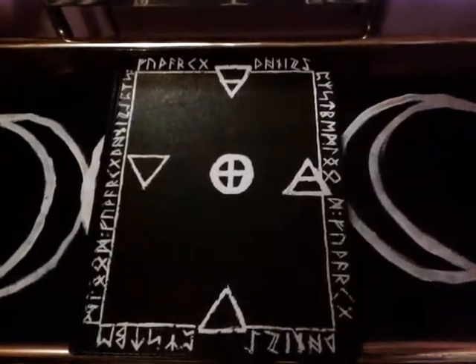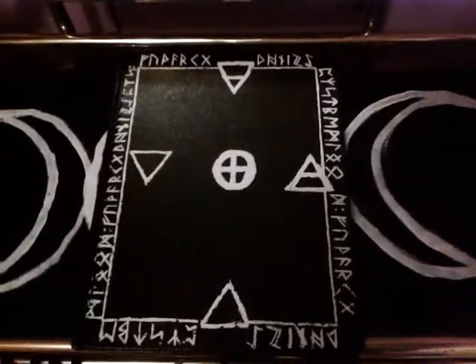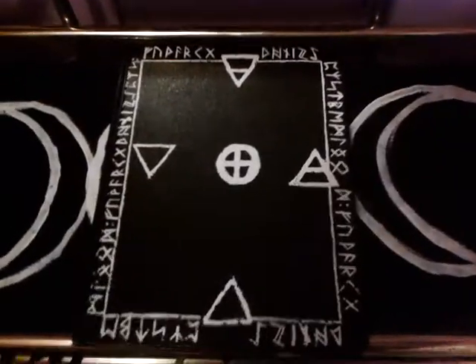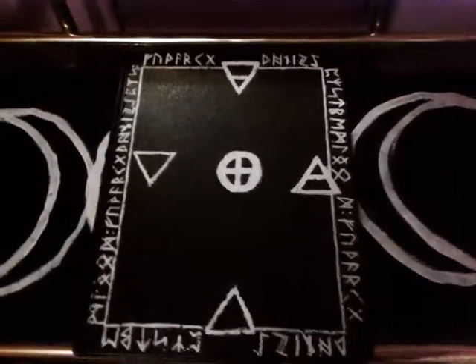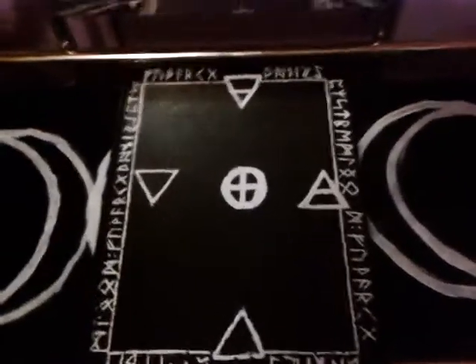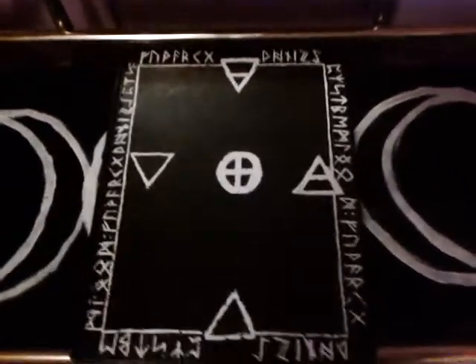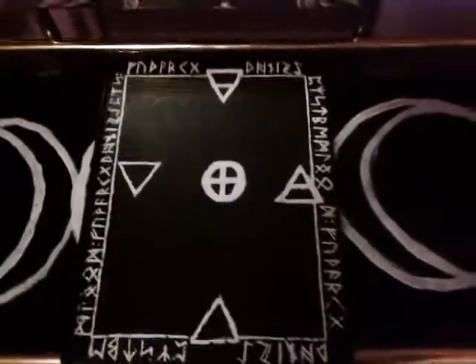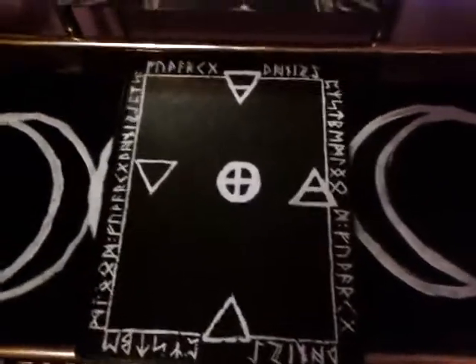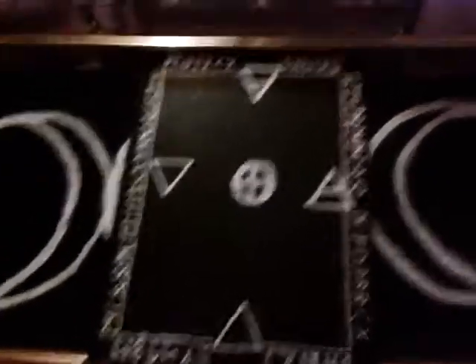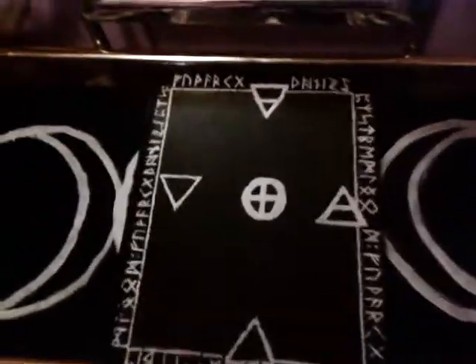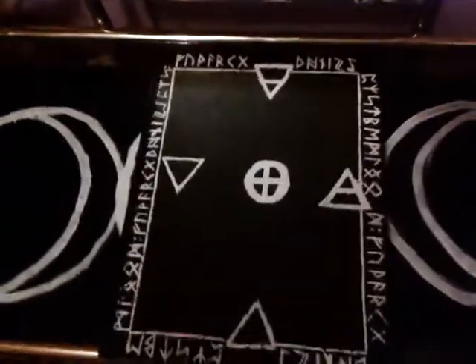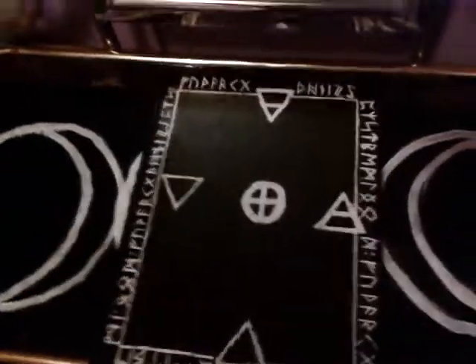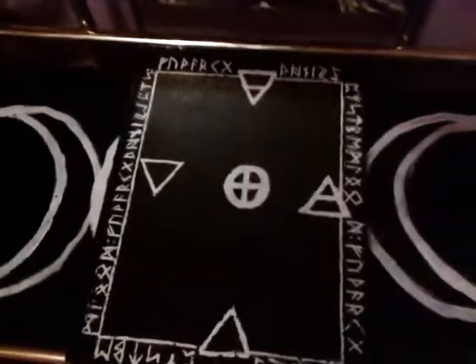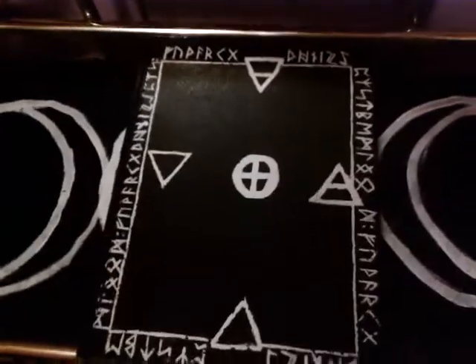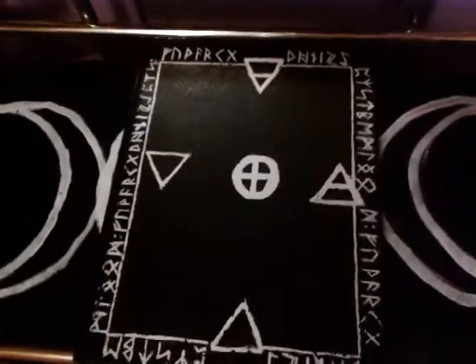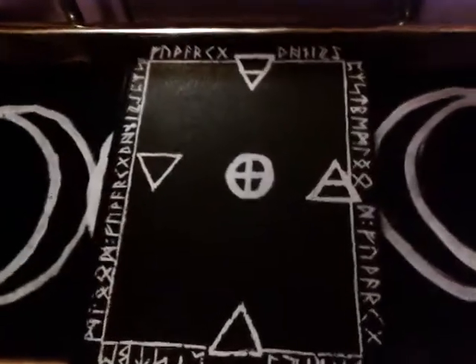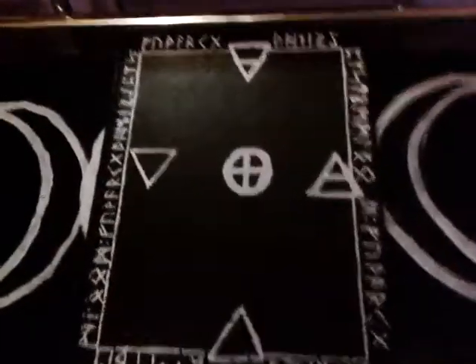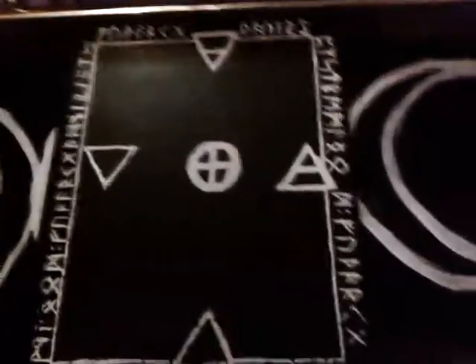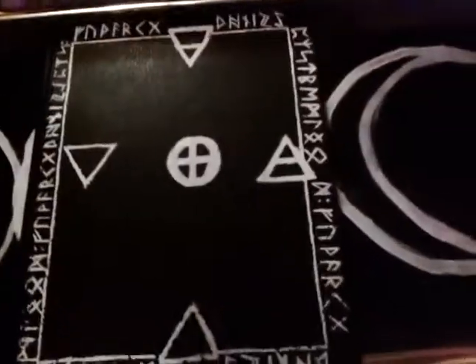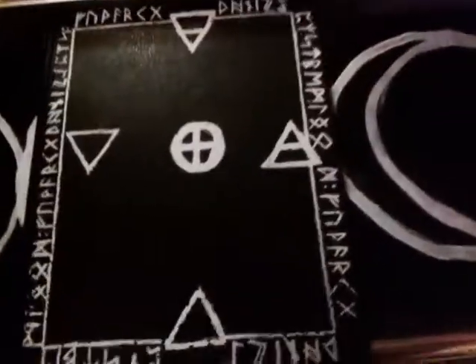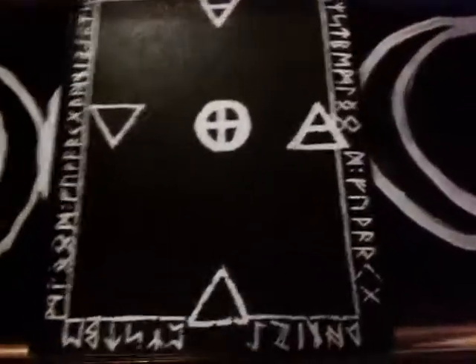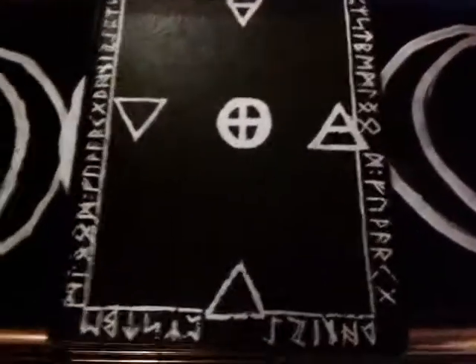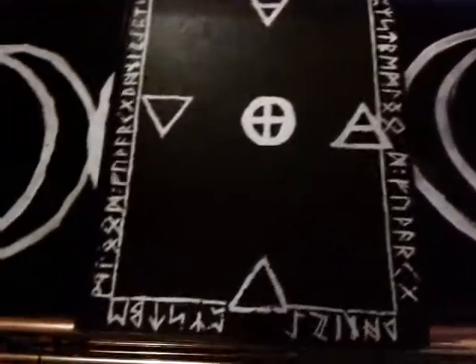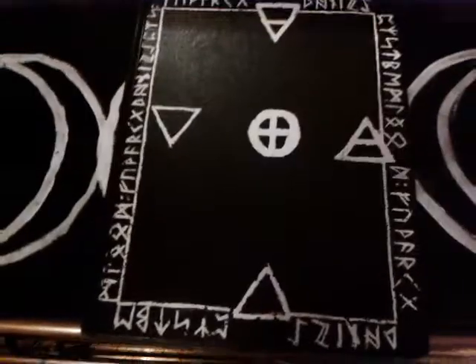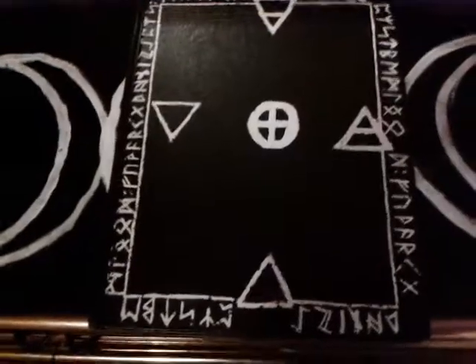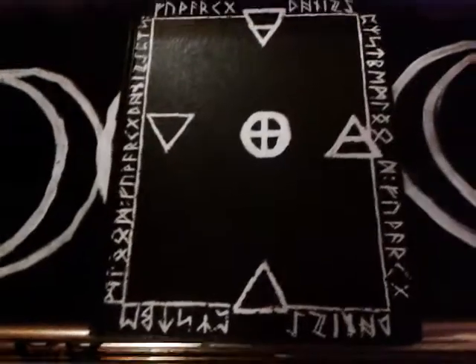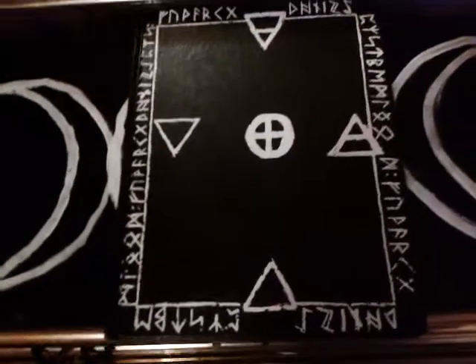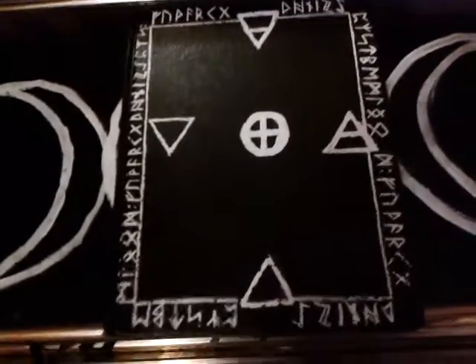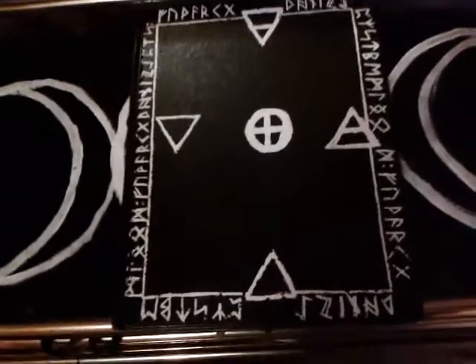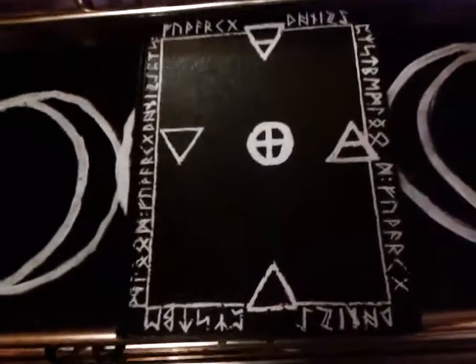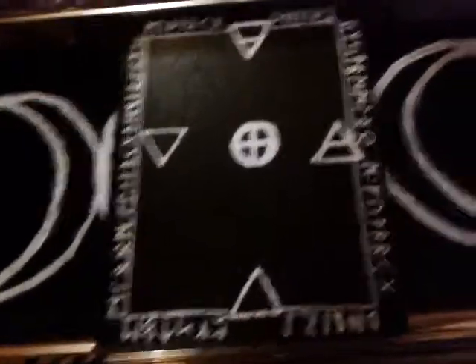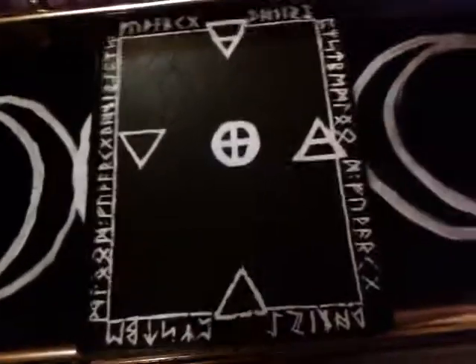Hey, shits and giggles! It's me, Crazy Girl in Black, and I'm going to show you my updated Book of Shadows.